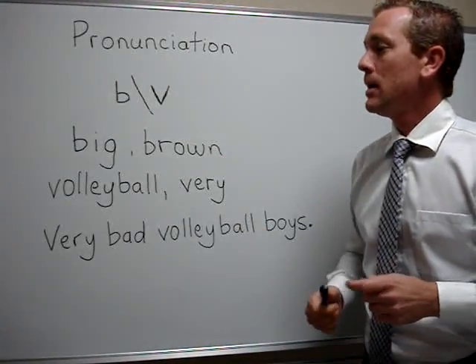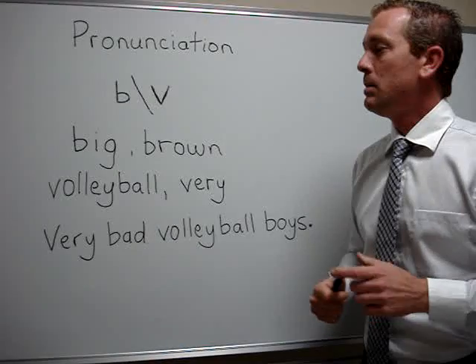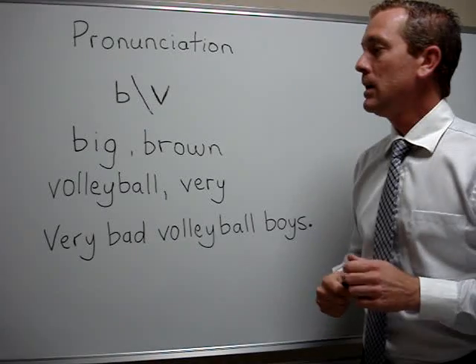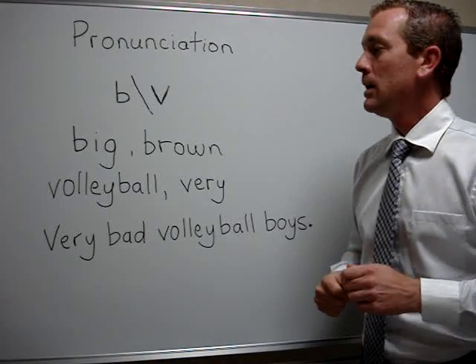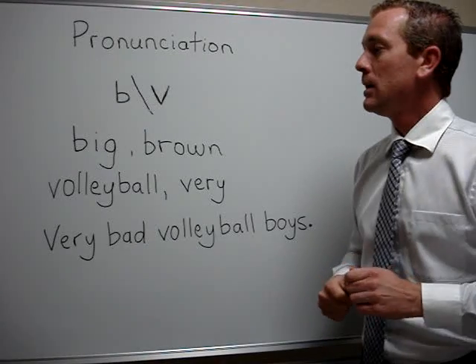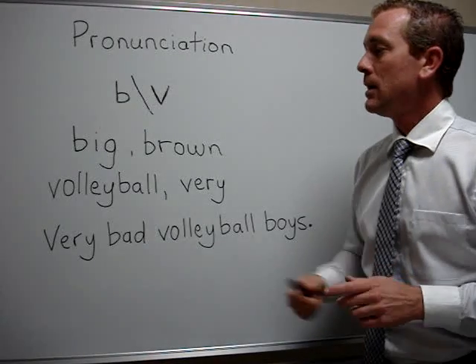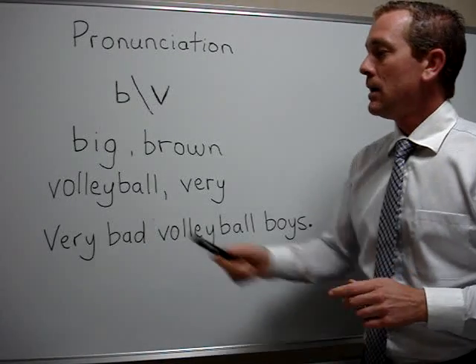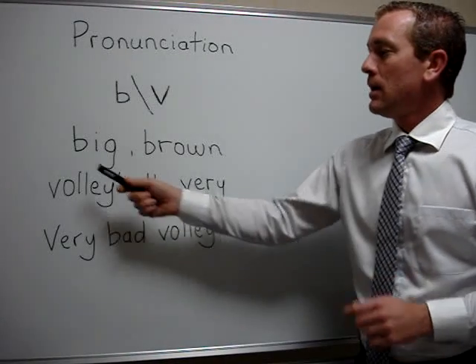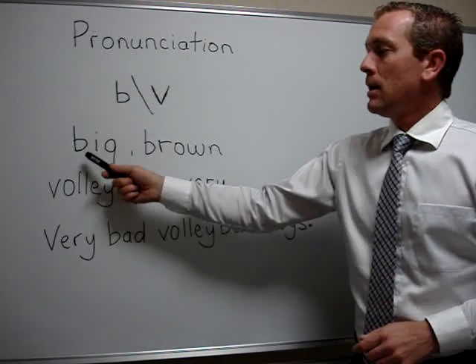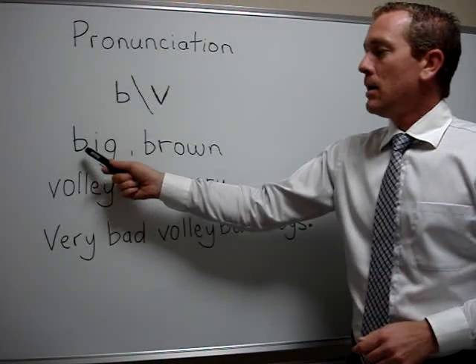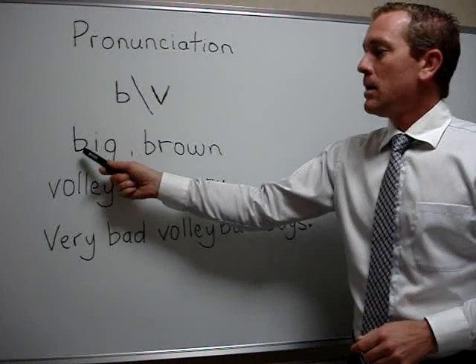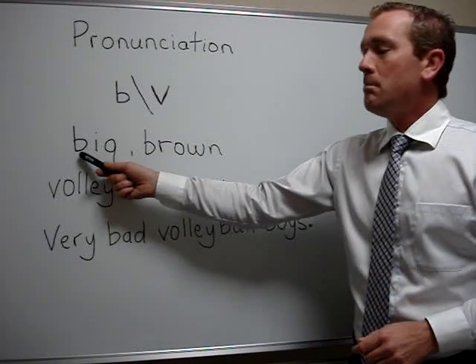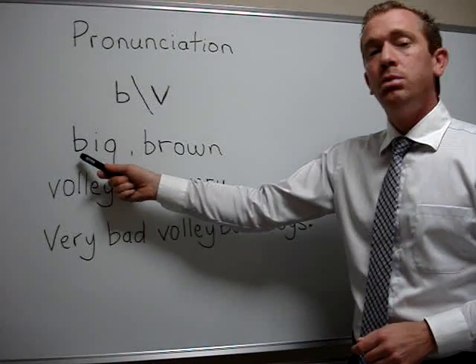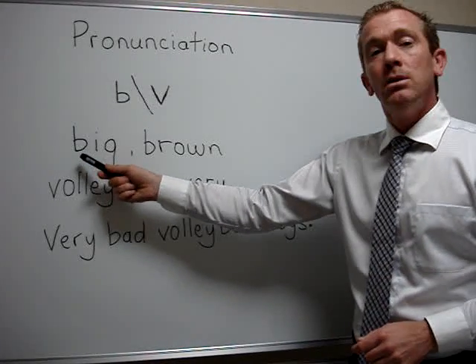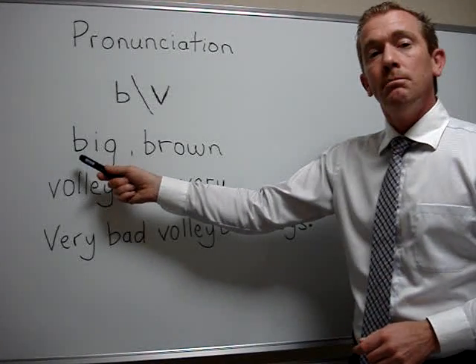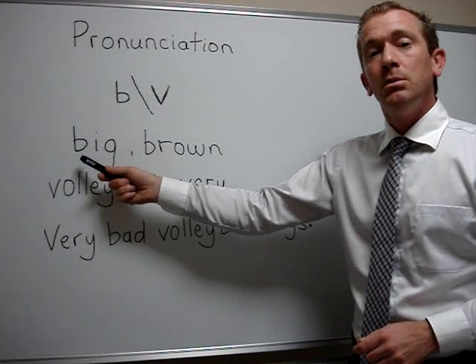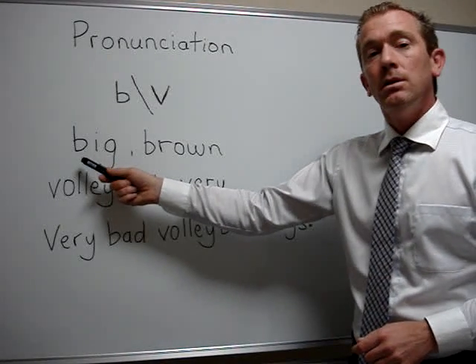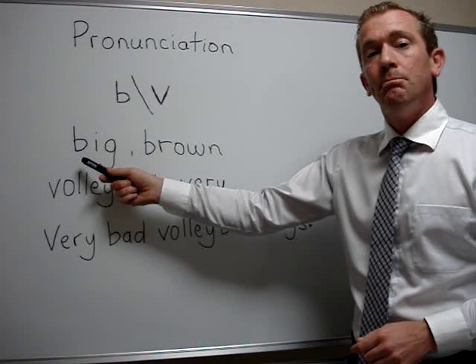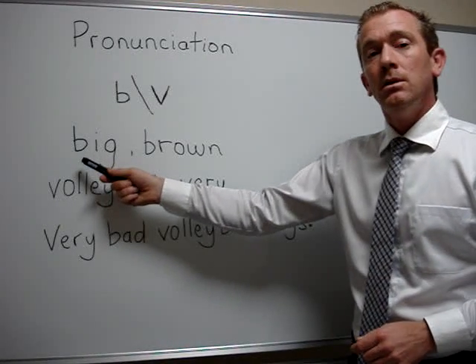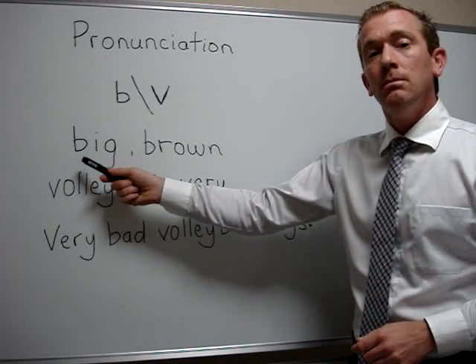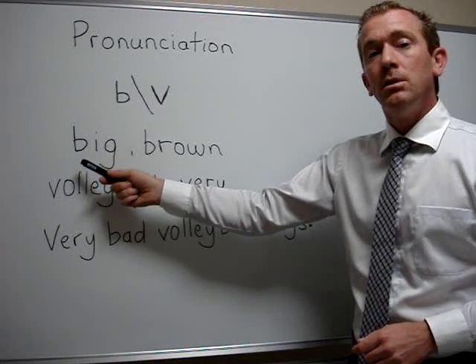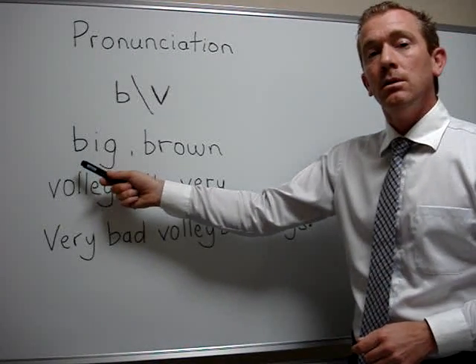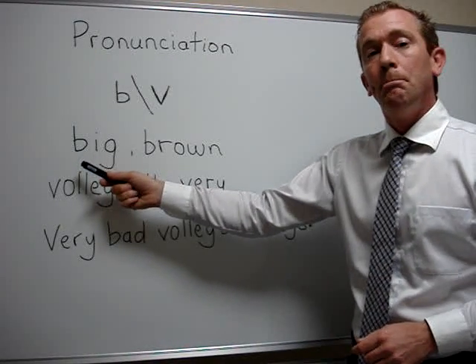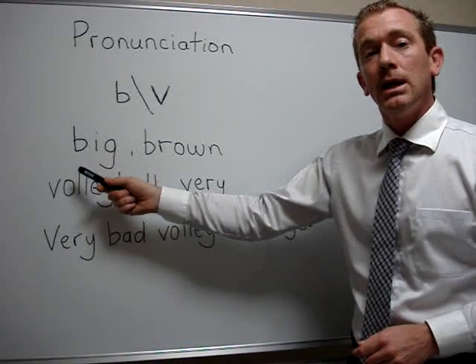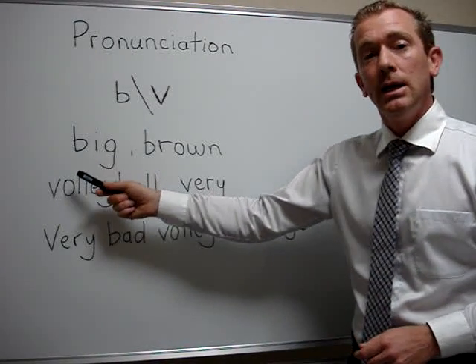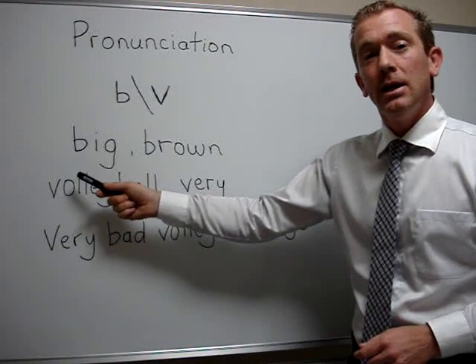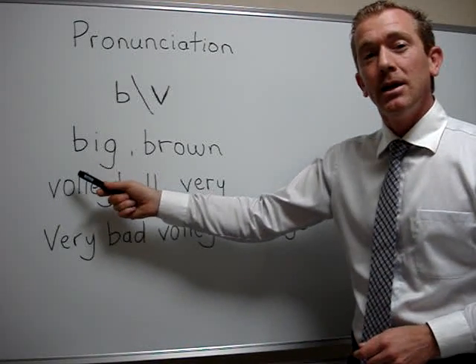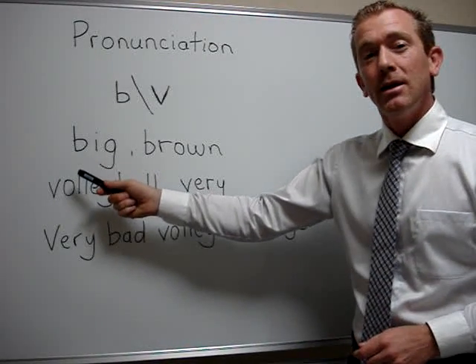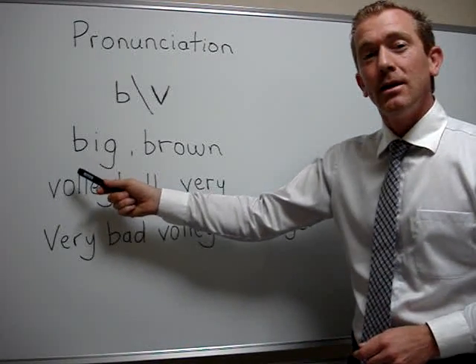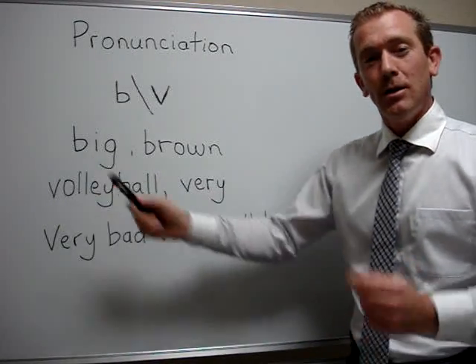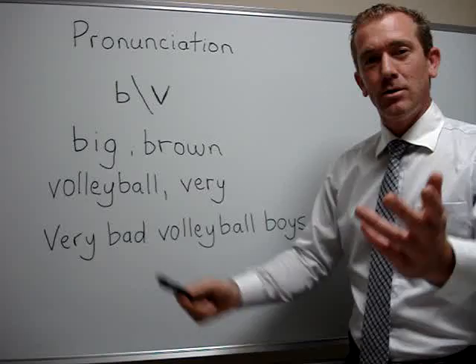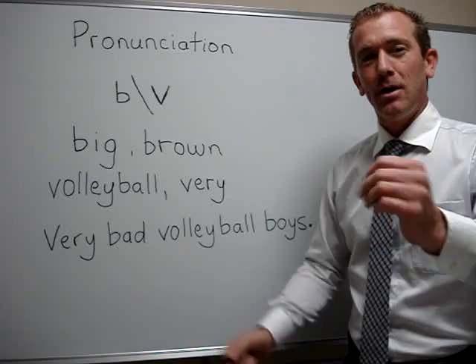The word is 'big.' Buh, buh, big. Now you try.